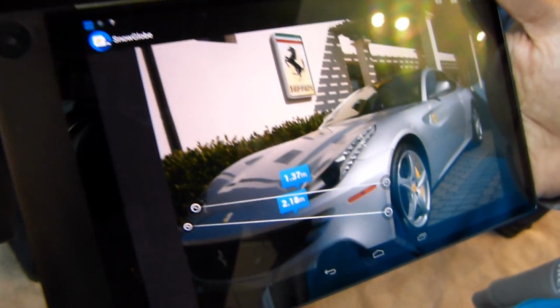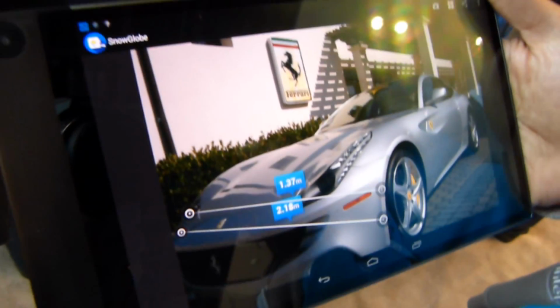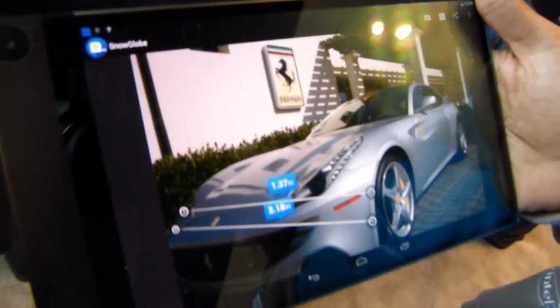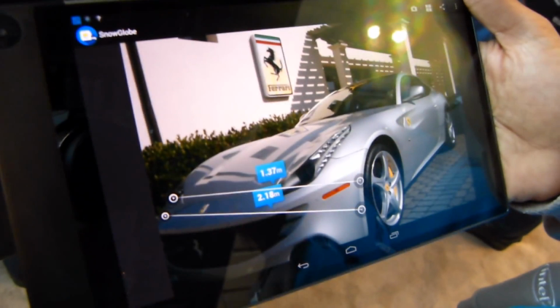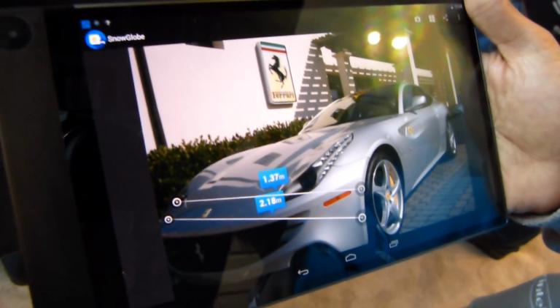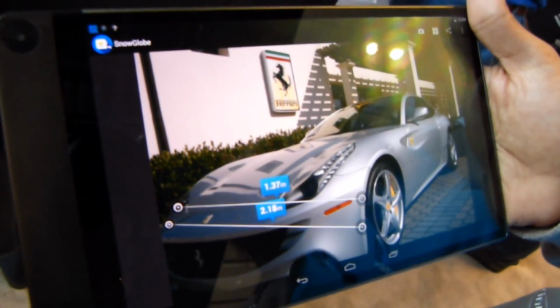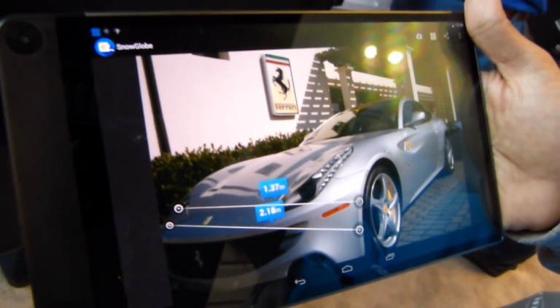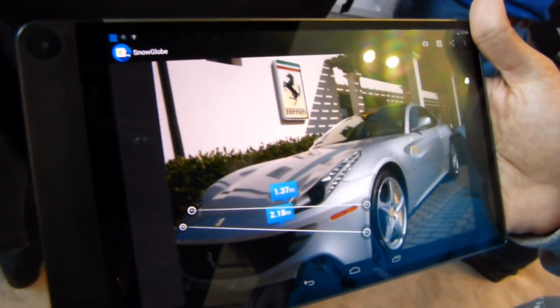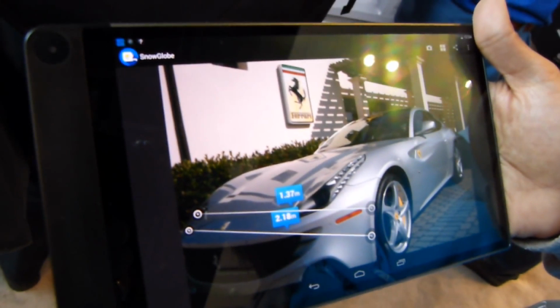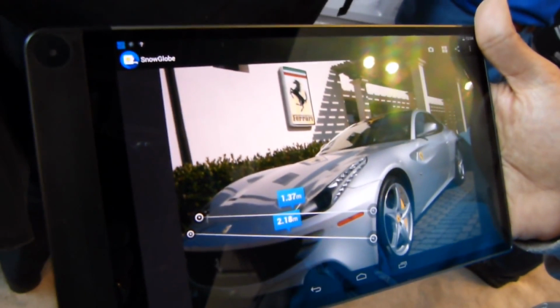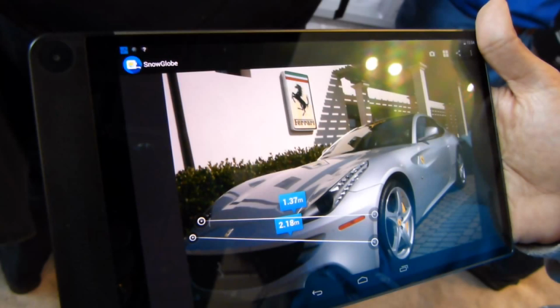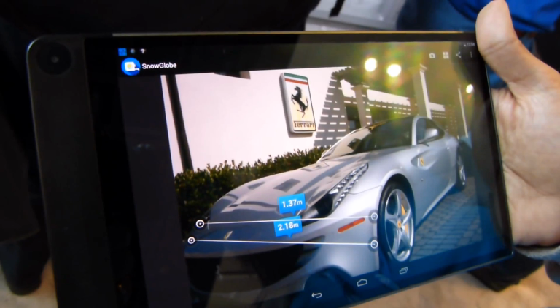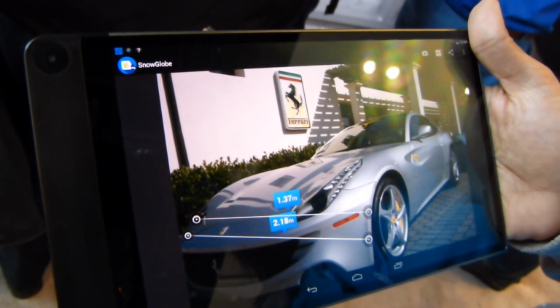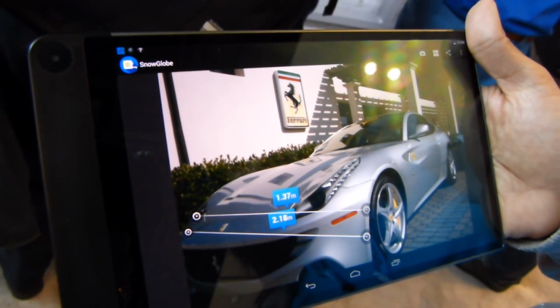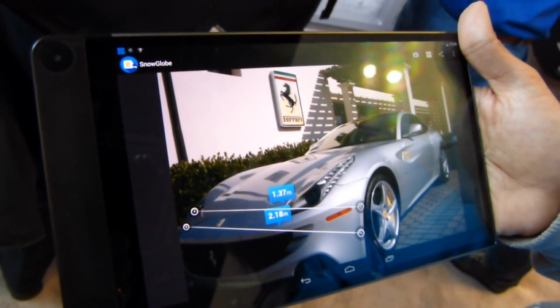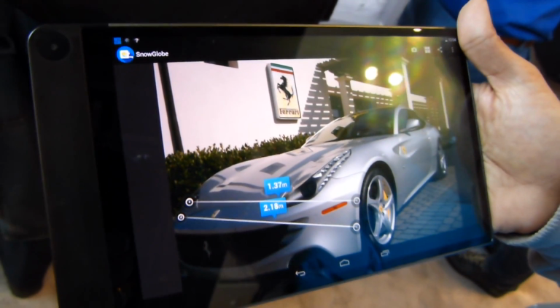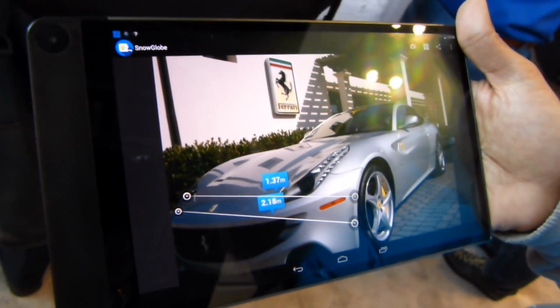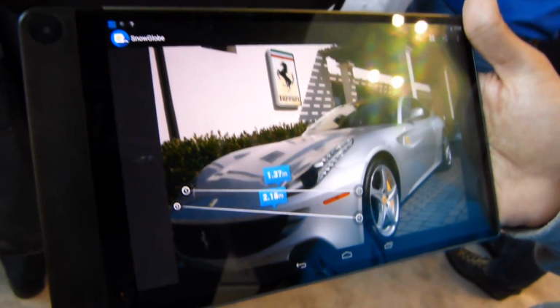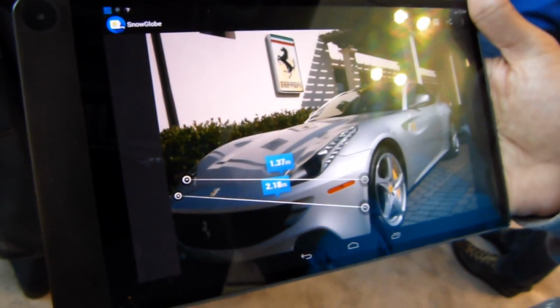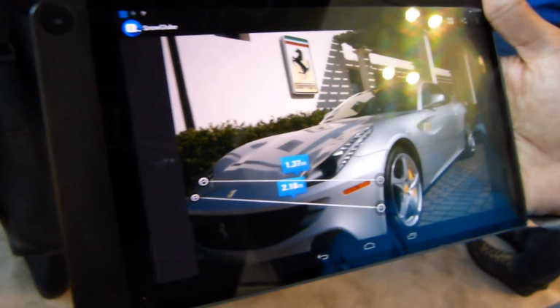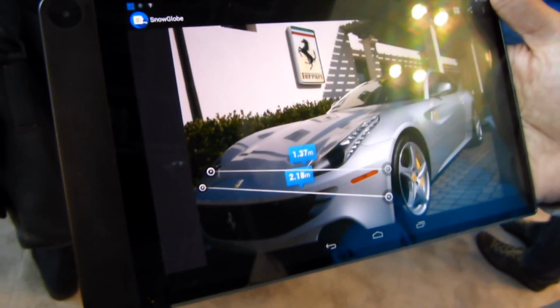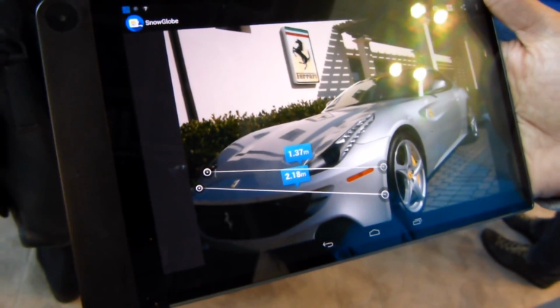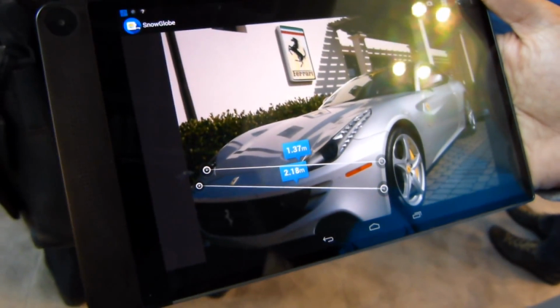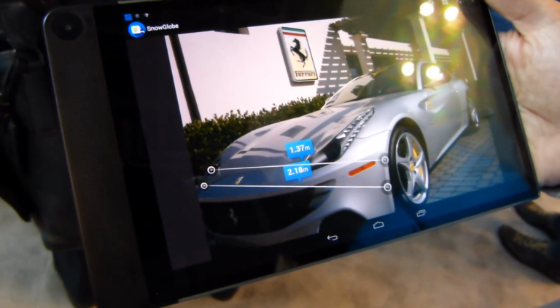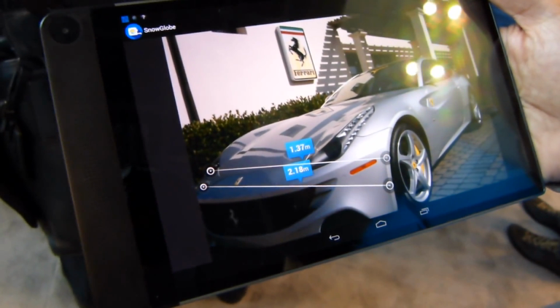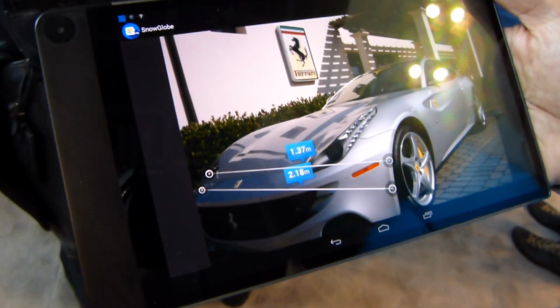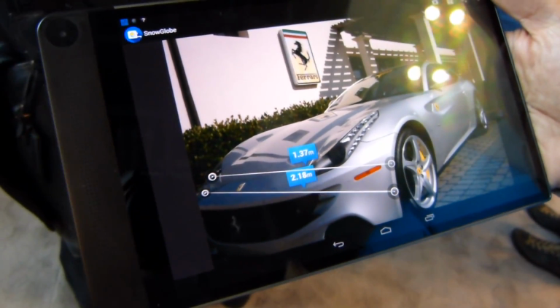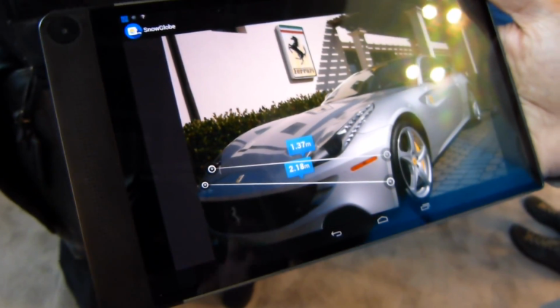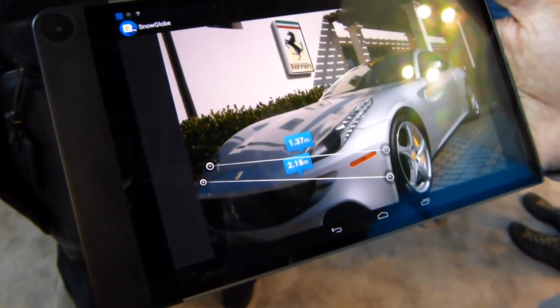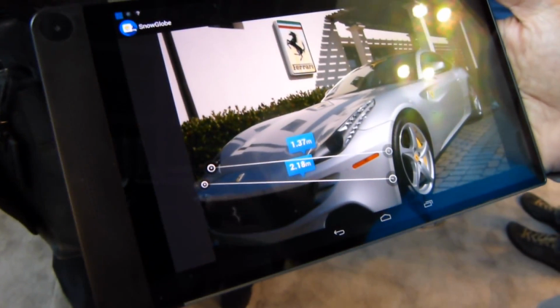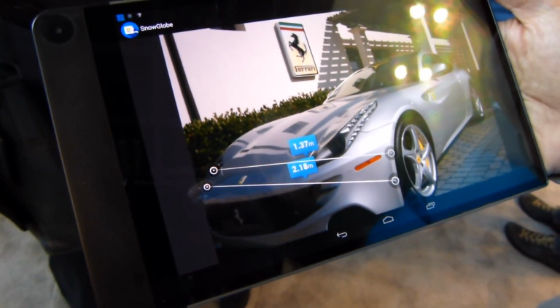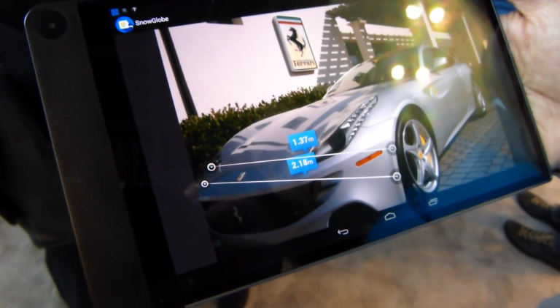We'll have more to show you about this tablet as we continue looking at more from the Intel Developer Forum here in San Francisco, California.